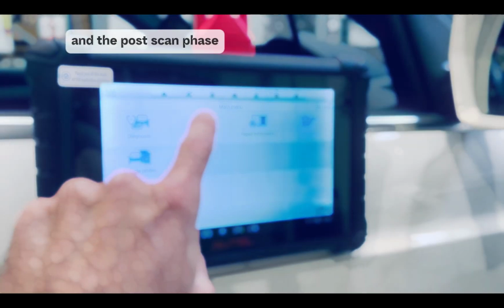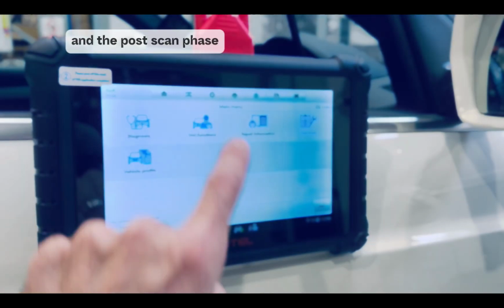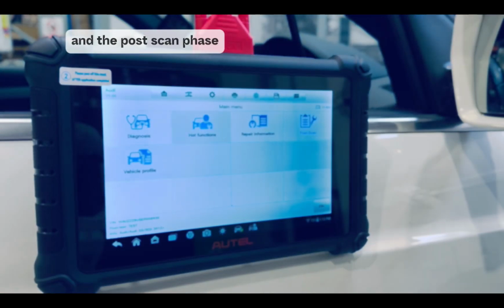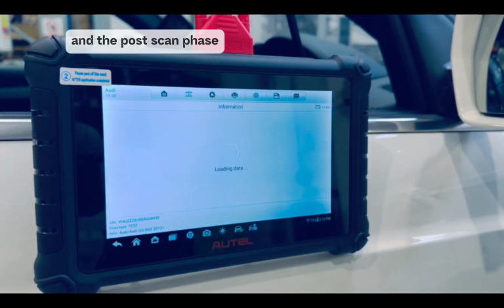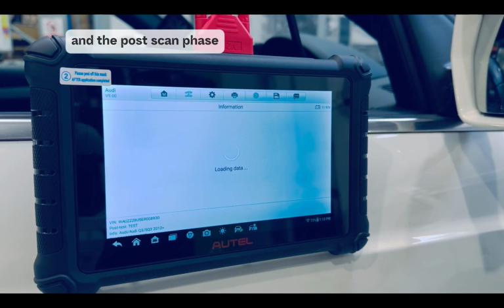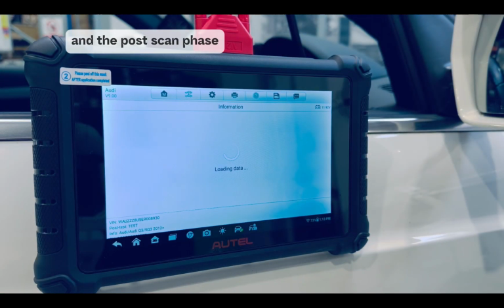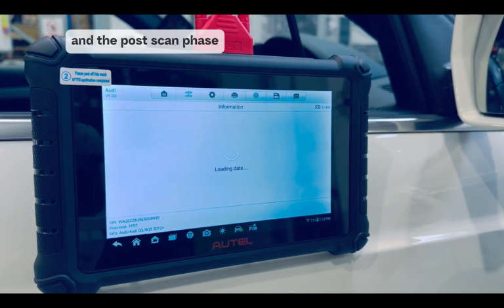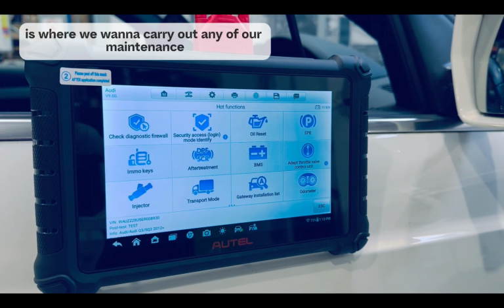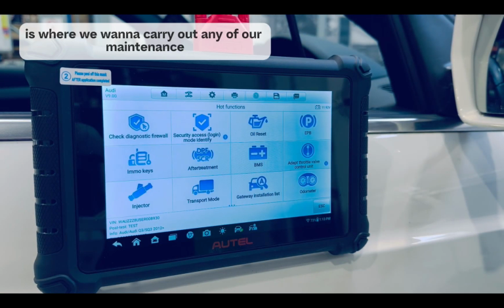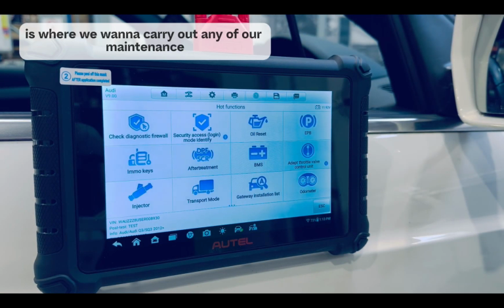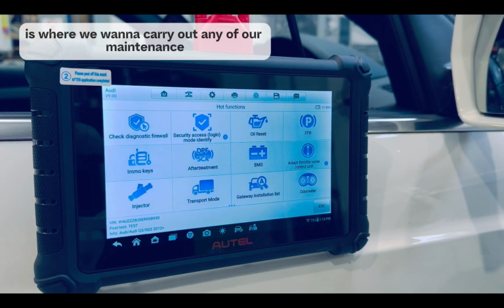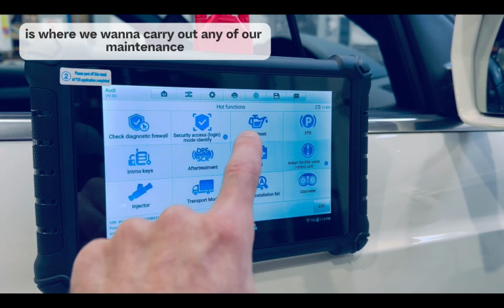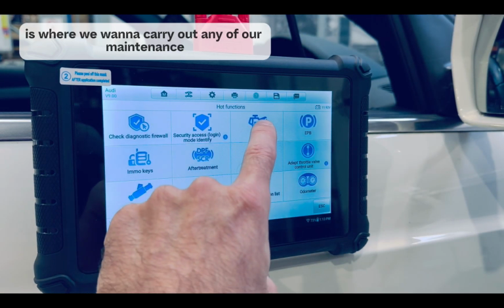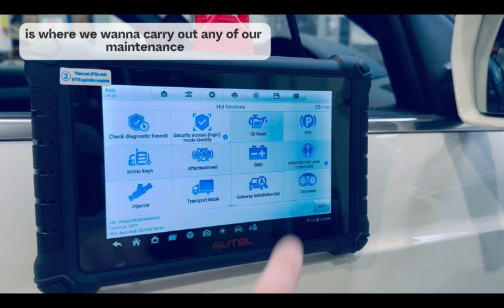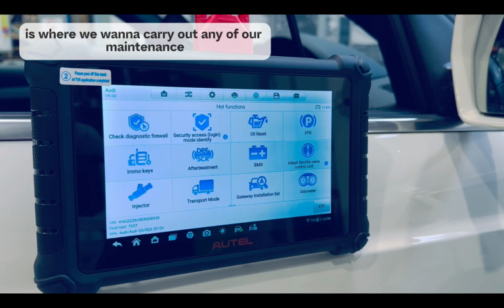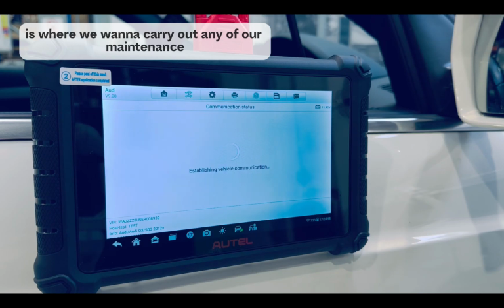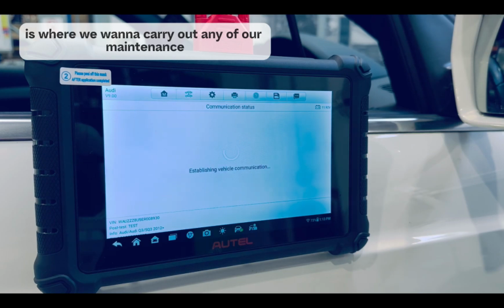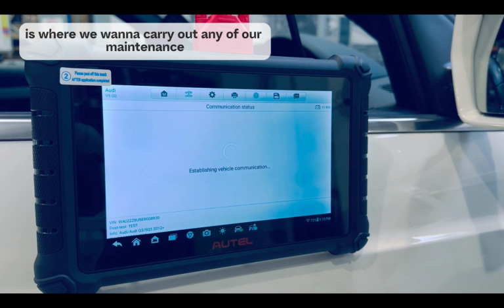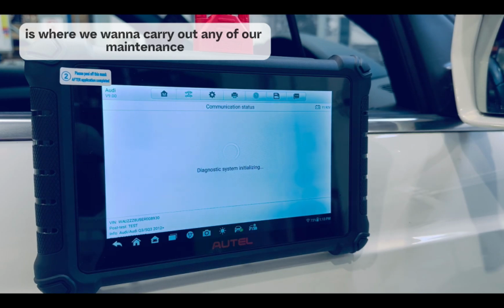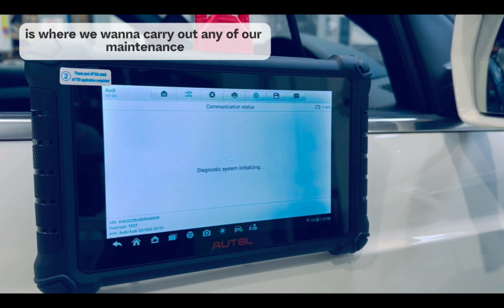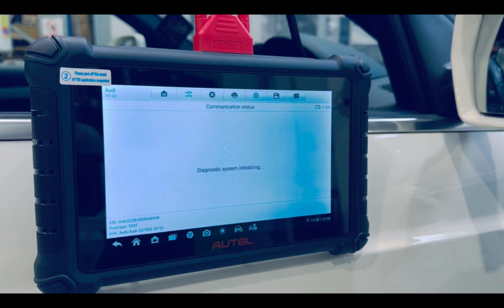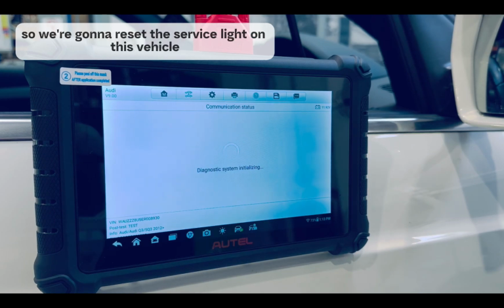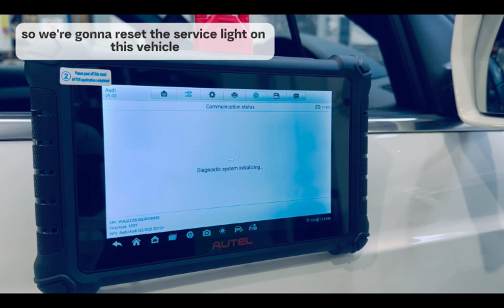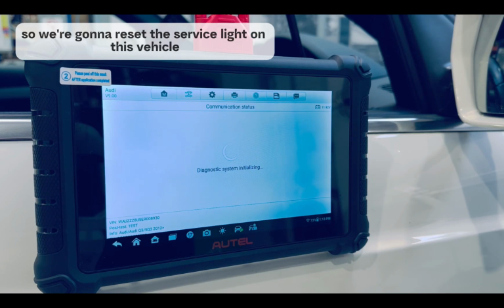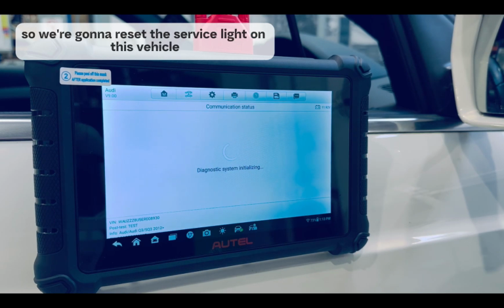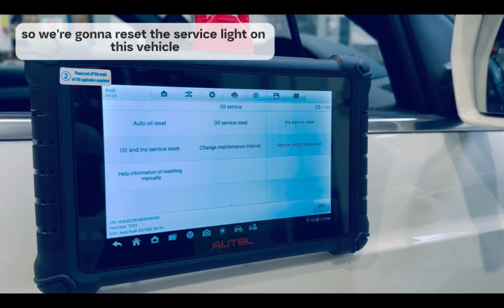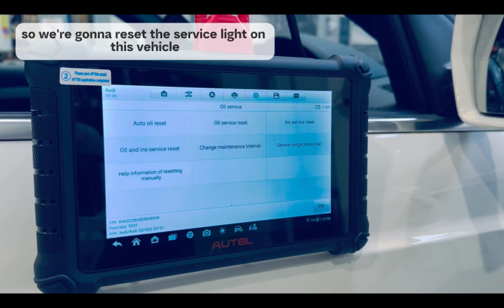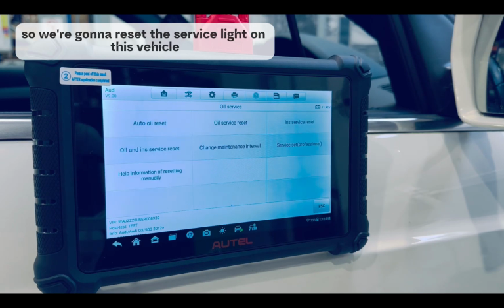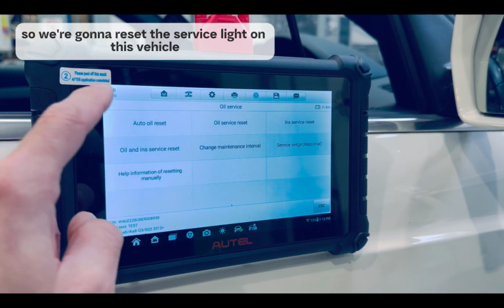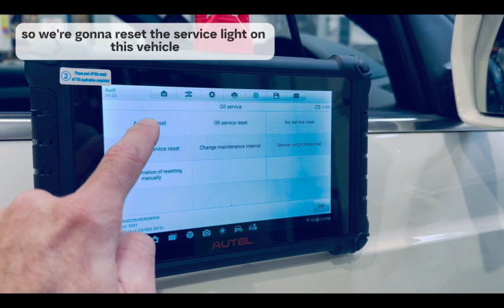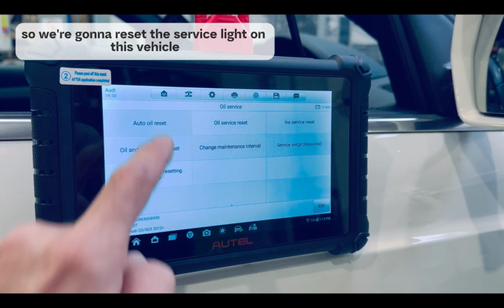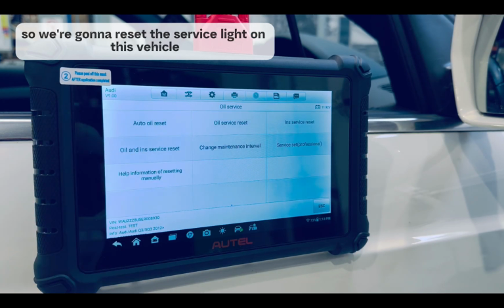The post-scan phase is where we want to carry out any of our maintenance. So we're going to reset the service light on this vehicle.